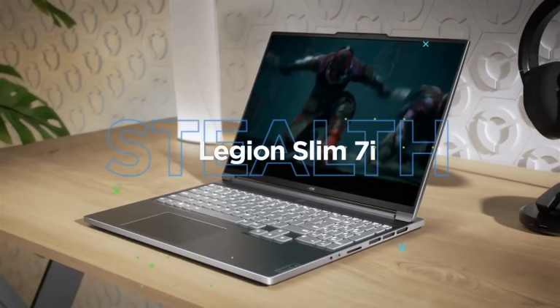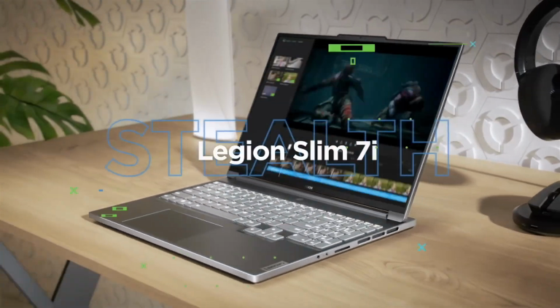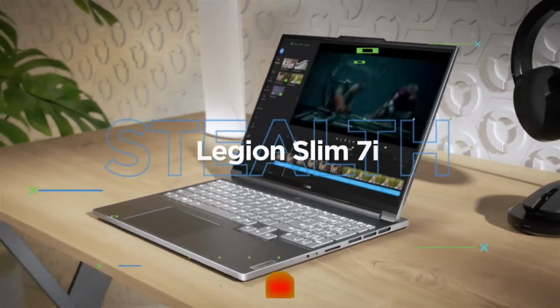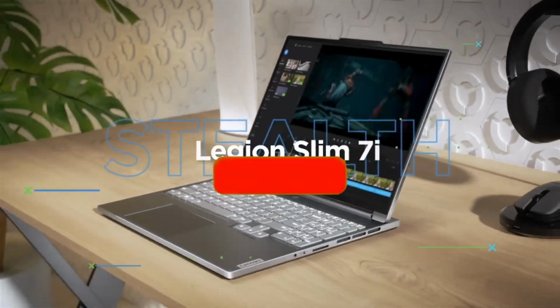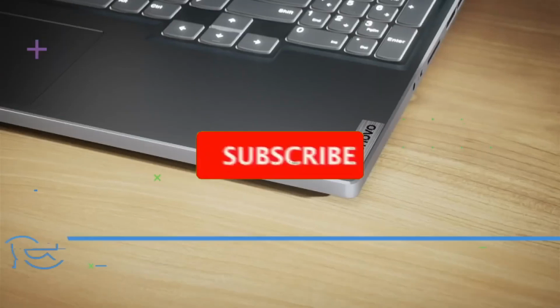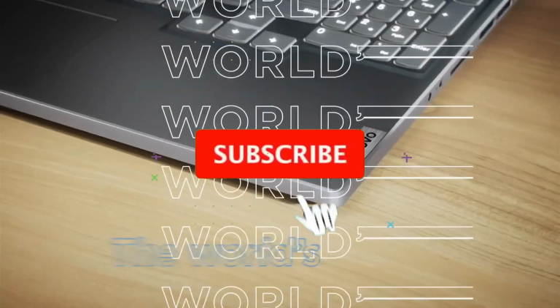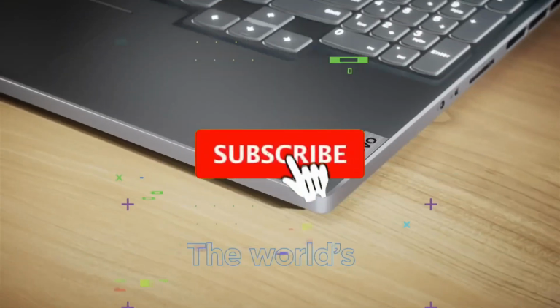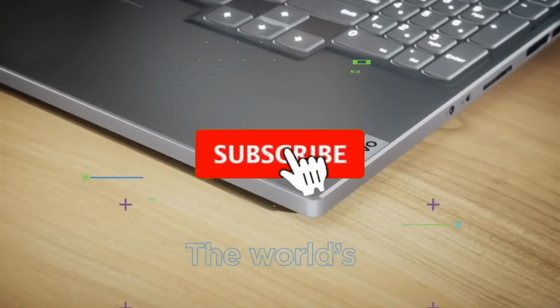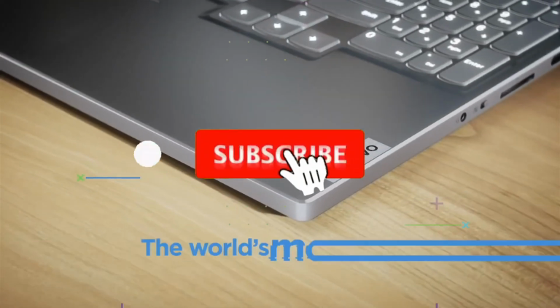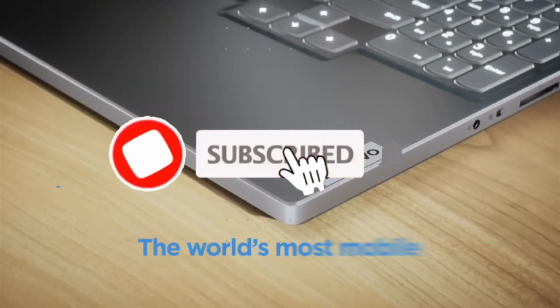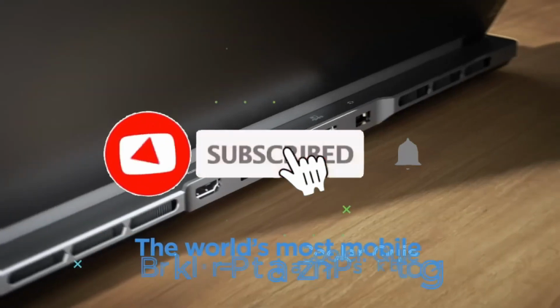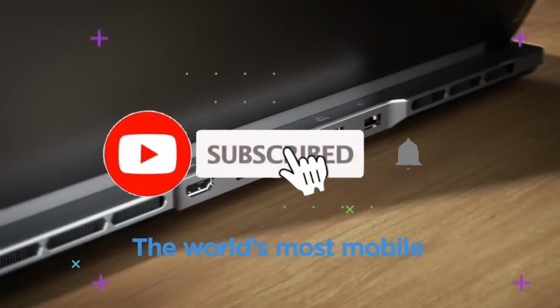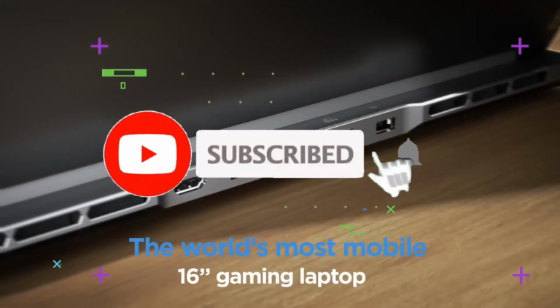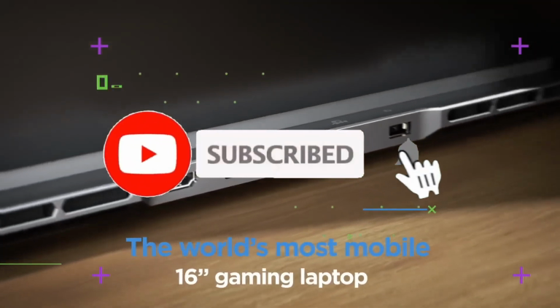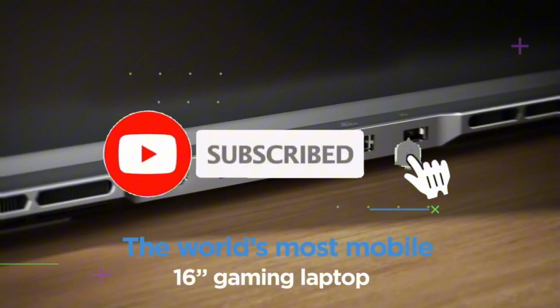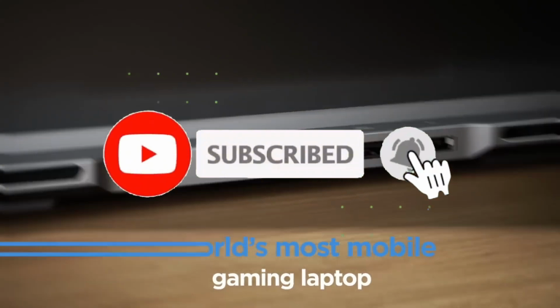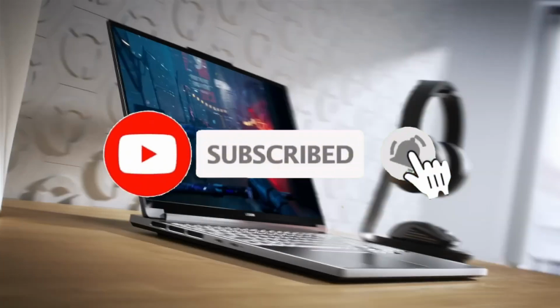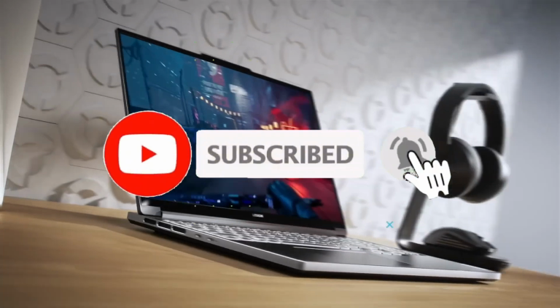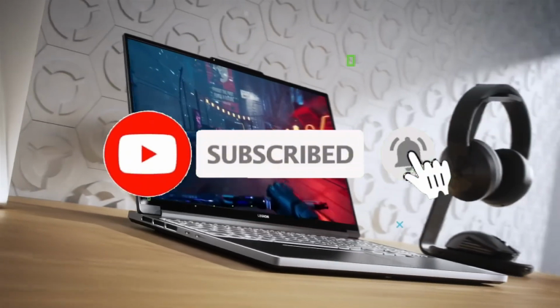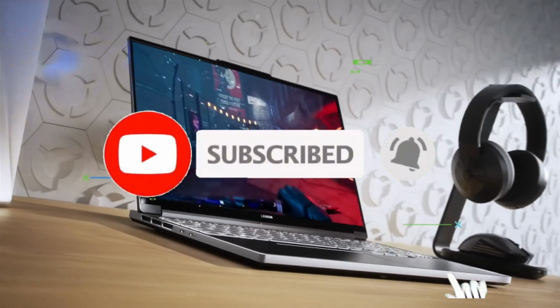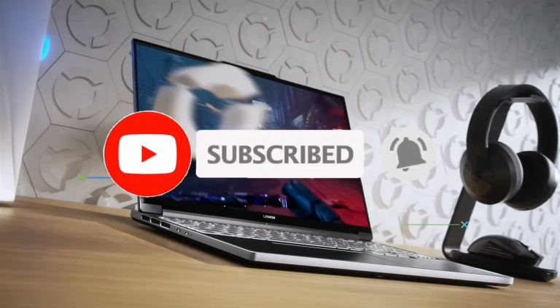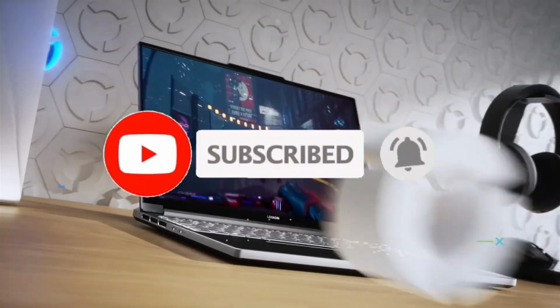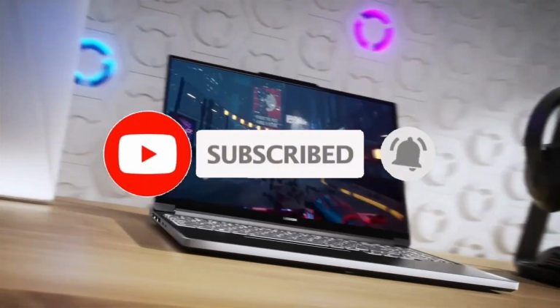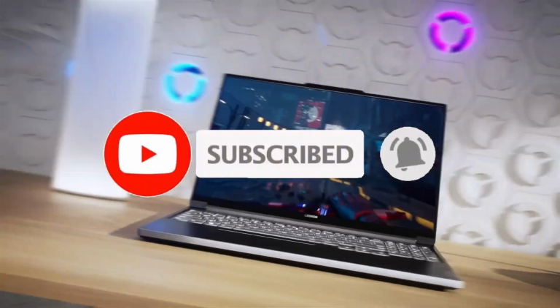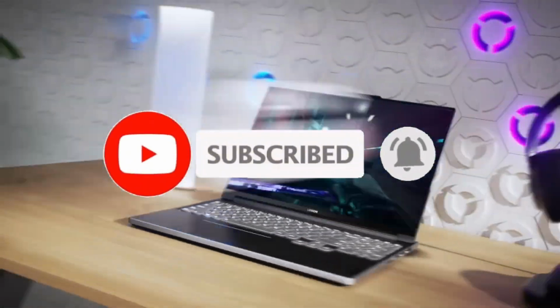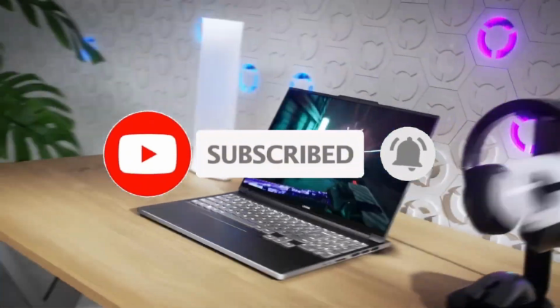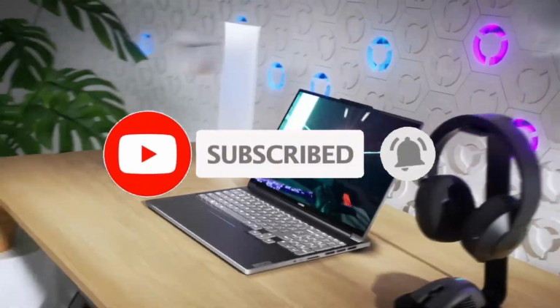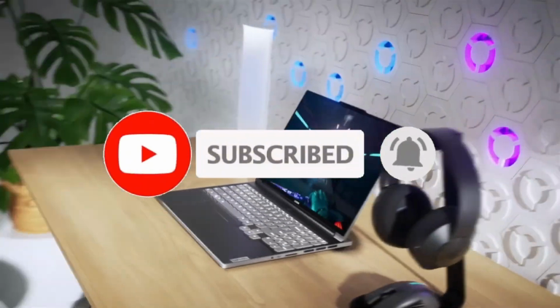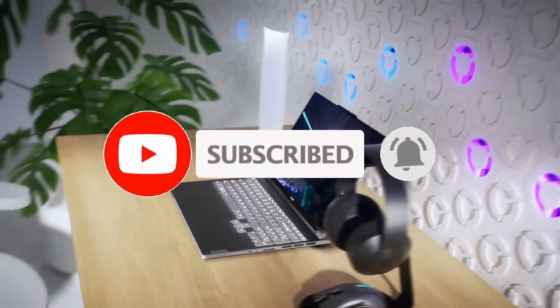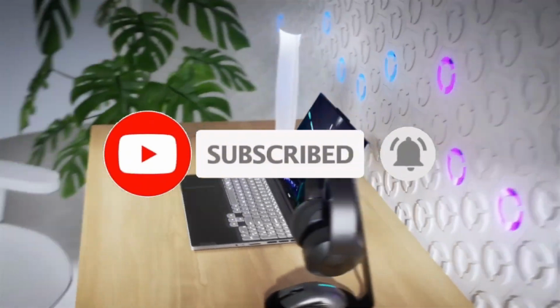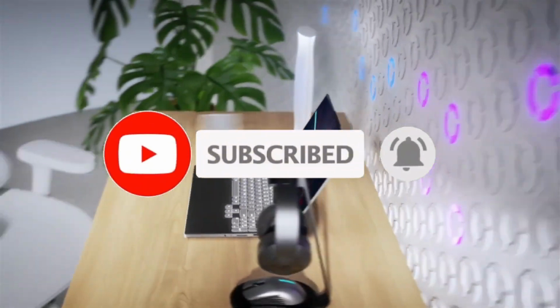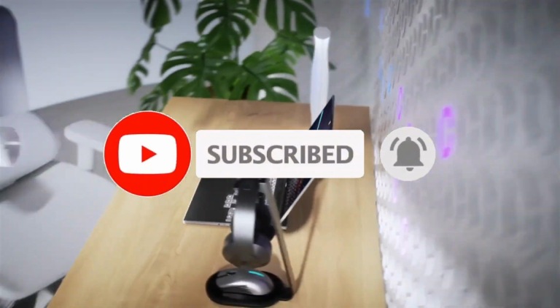Make sure to check it out. Like the video, comment, and don't forget to subscribe to our channel. And let's get started.